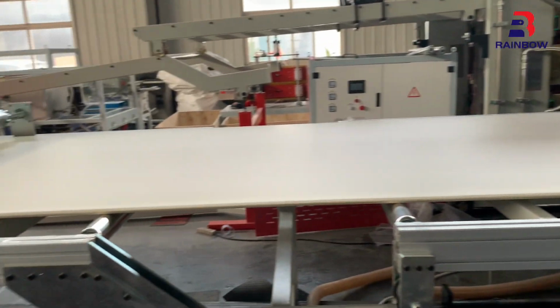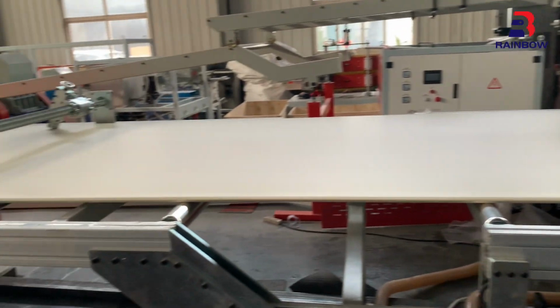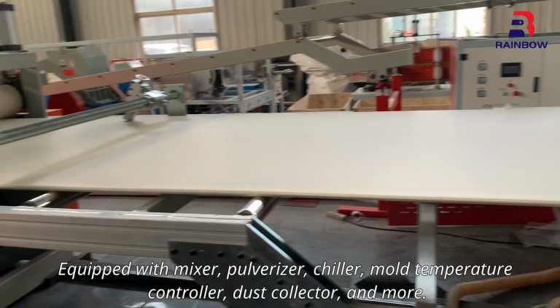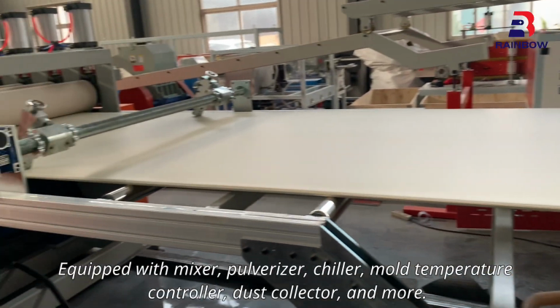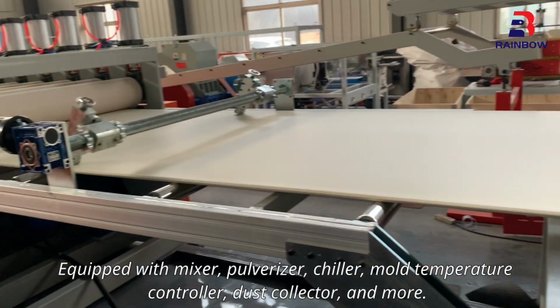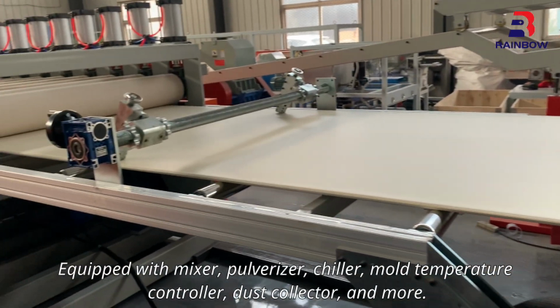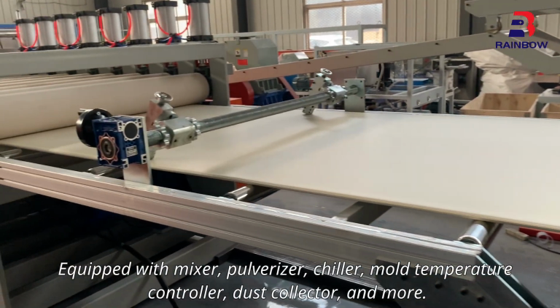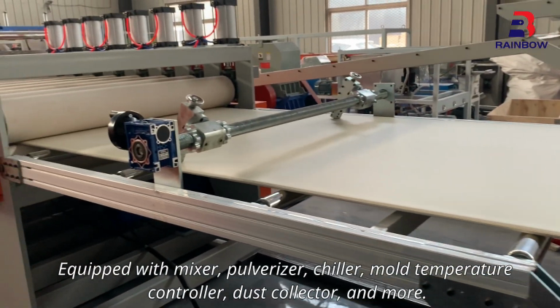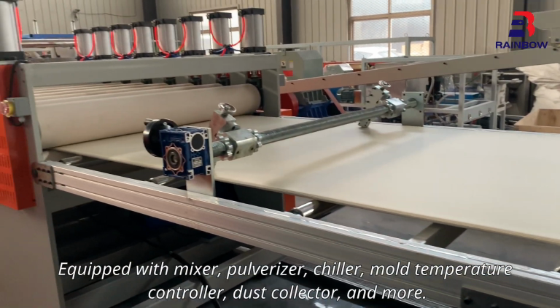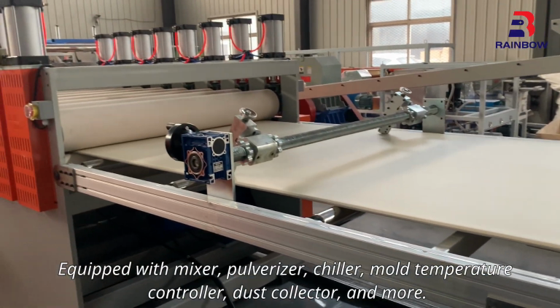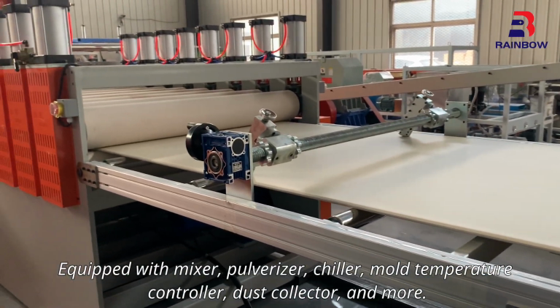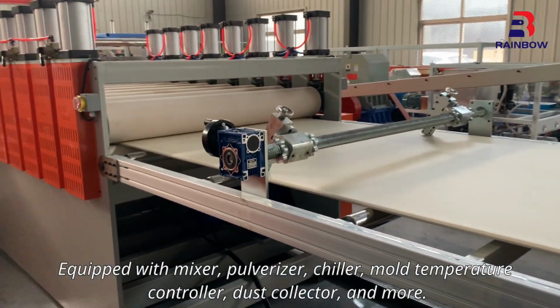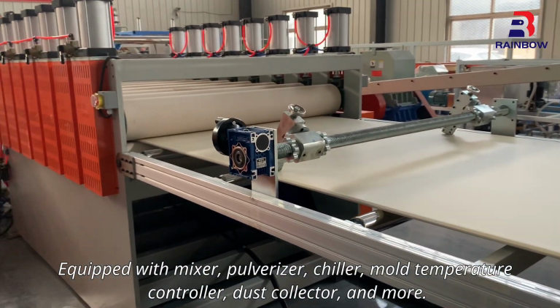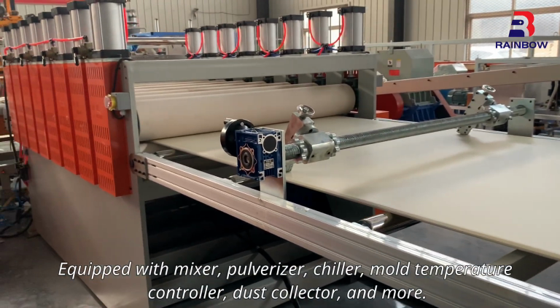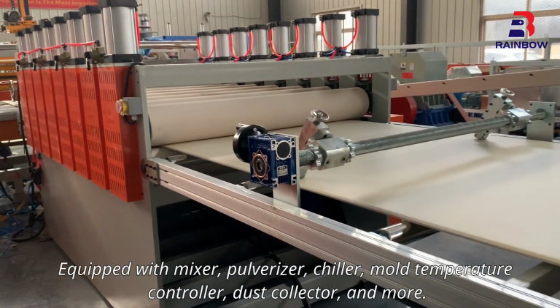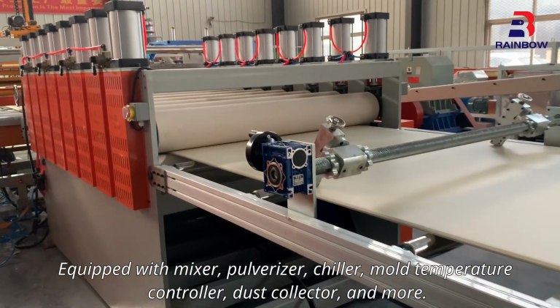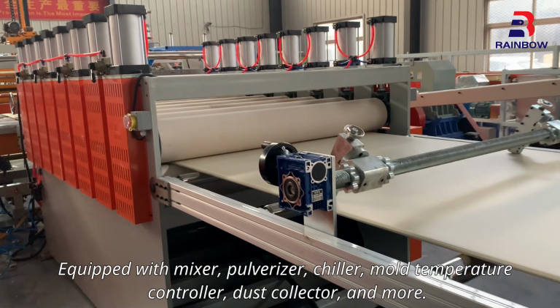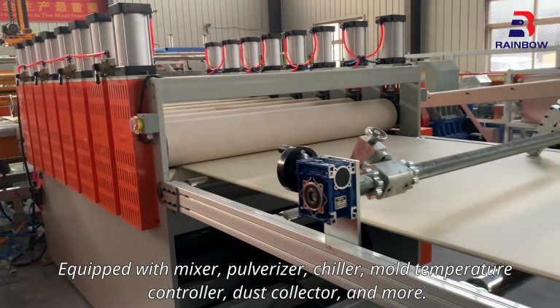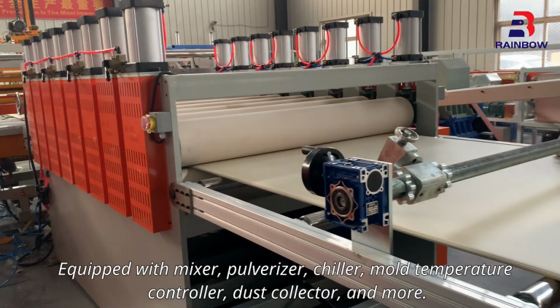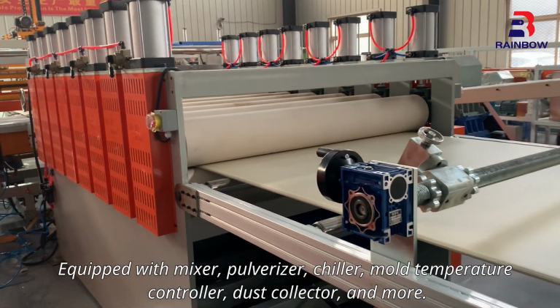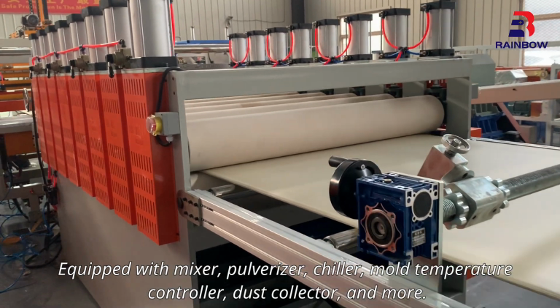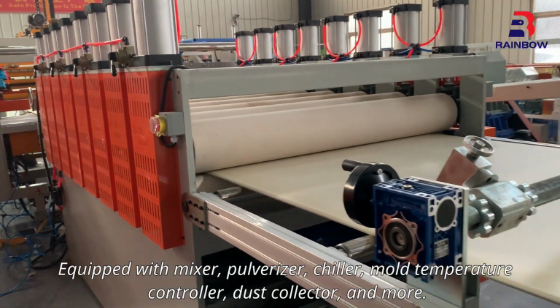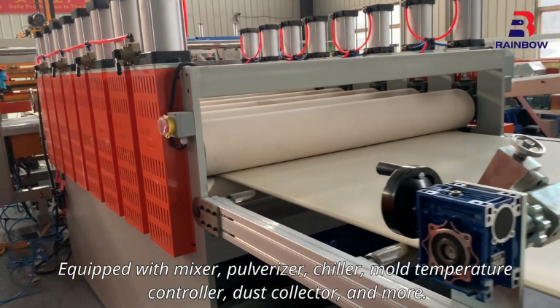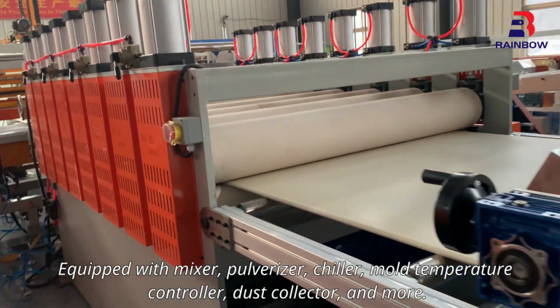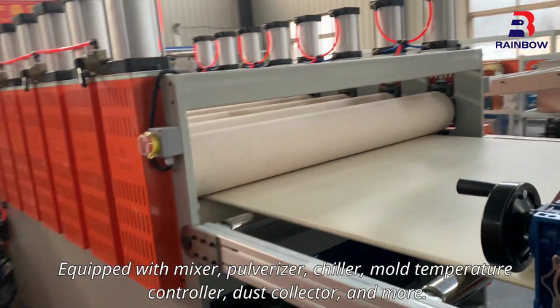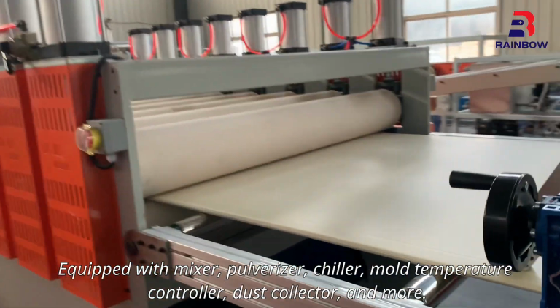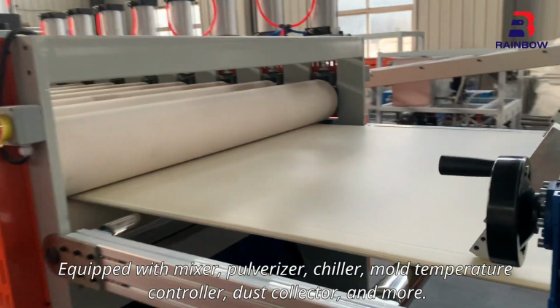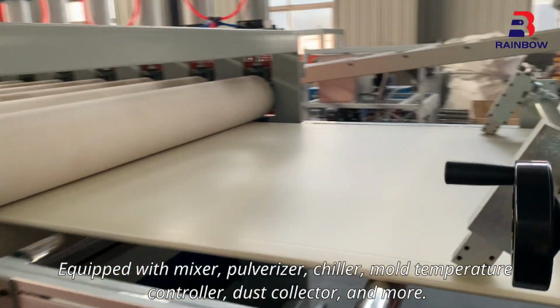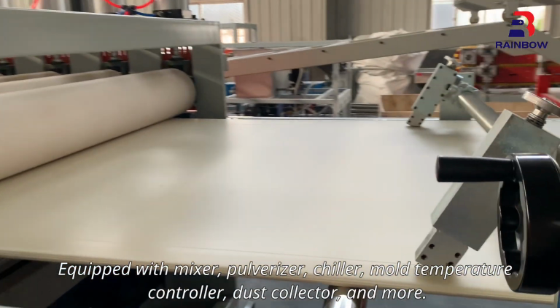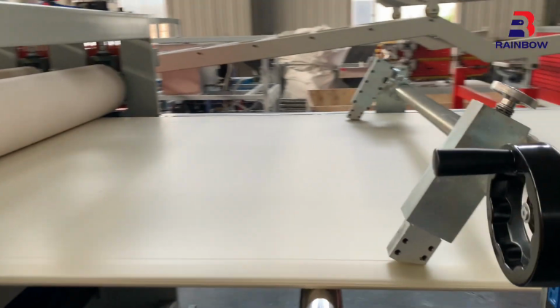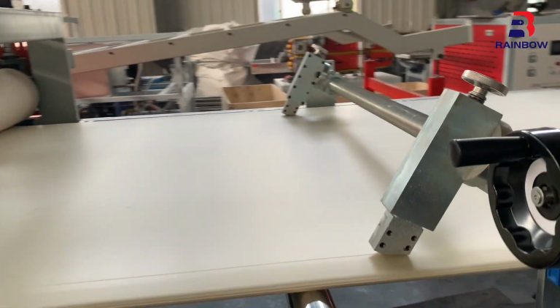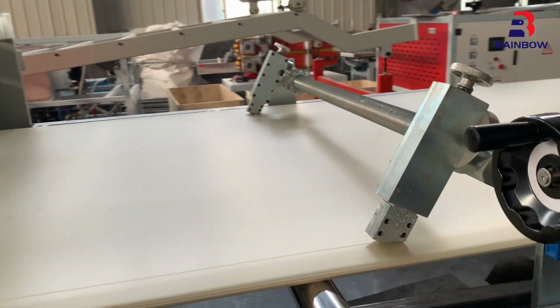Equipped with mixer, pulverizer, chiller, mold temperature controller, dust collector, and more.